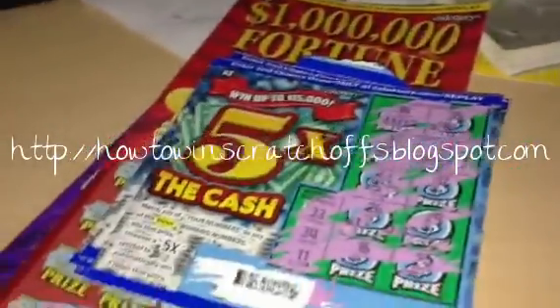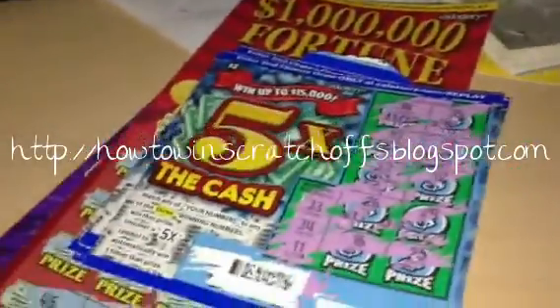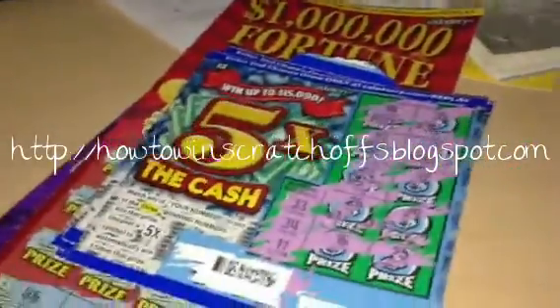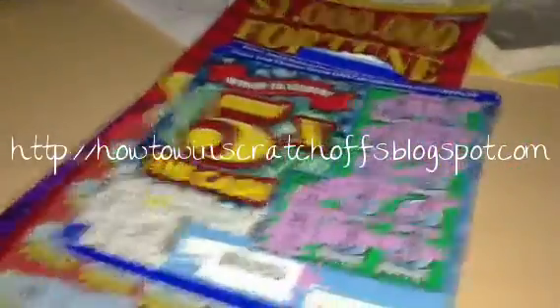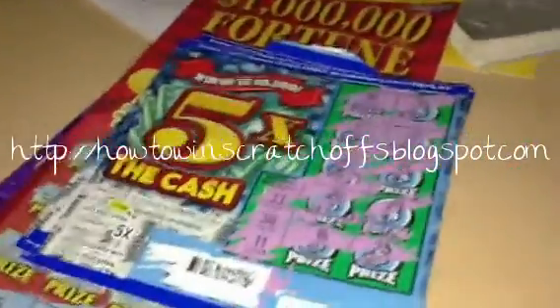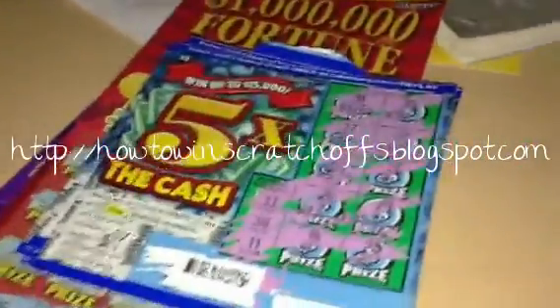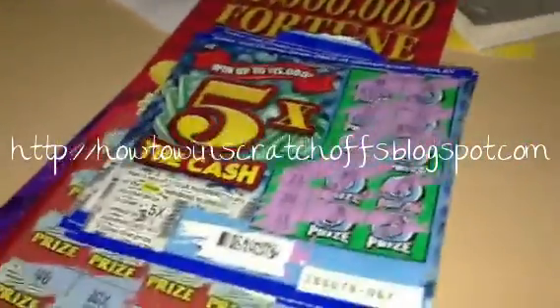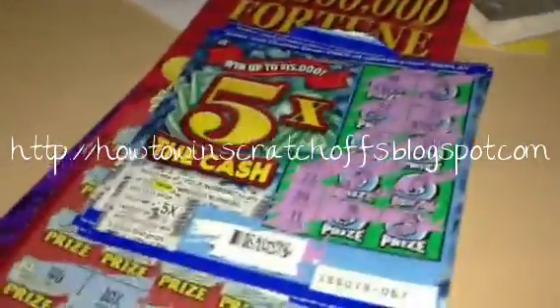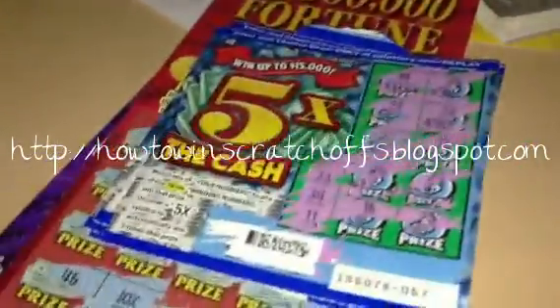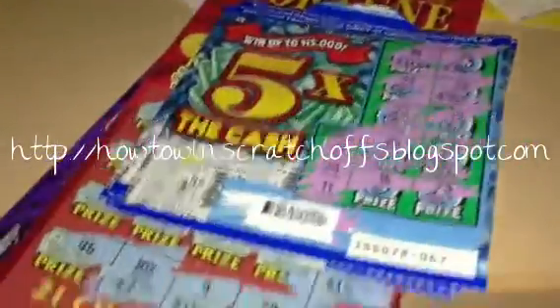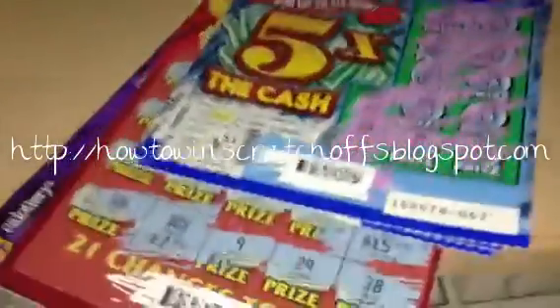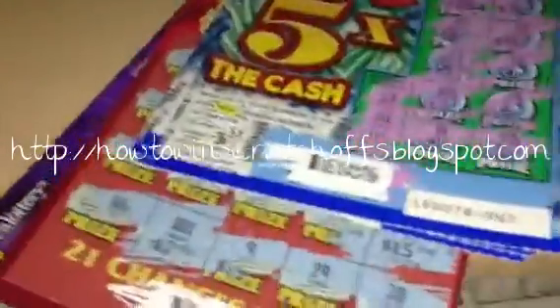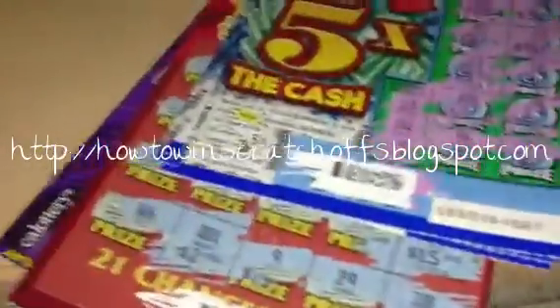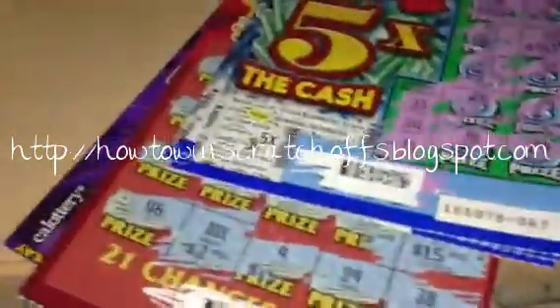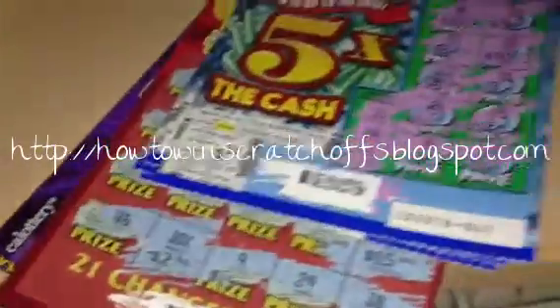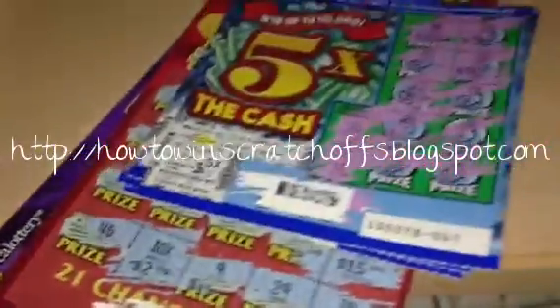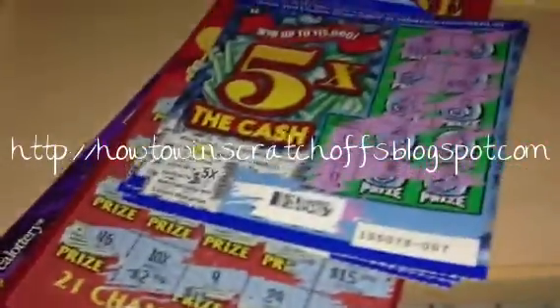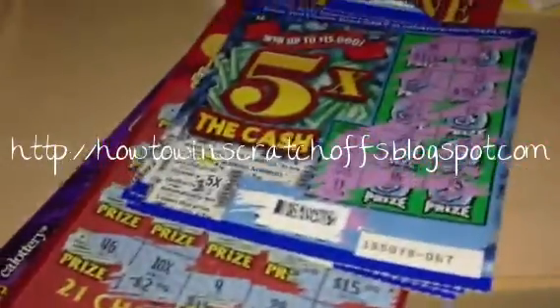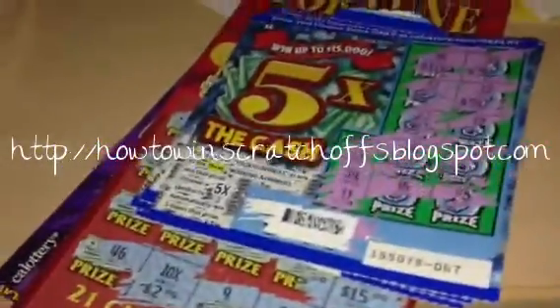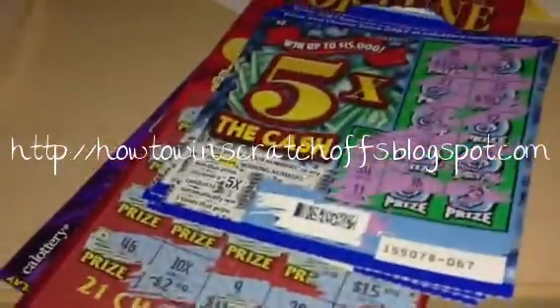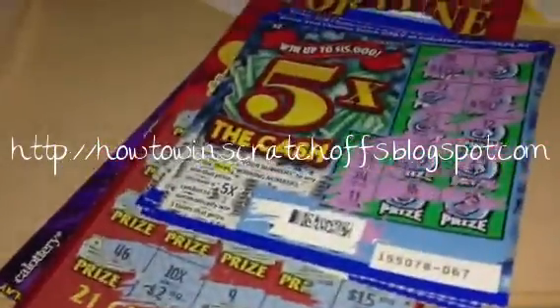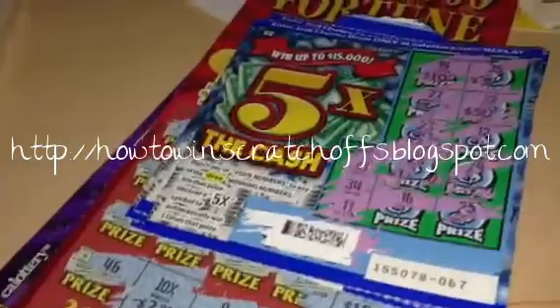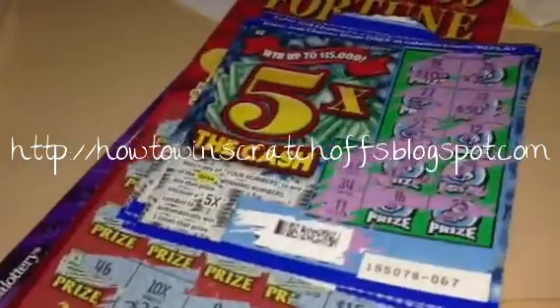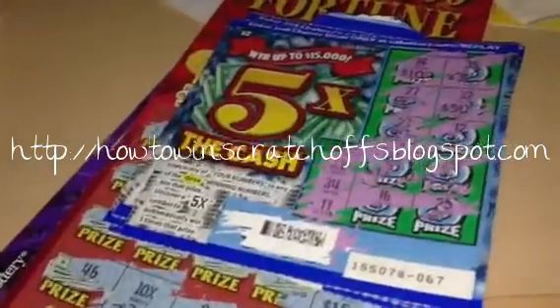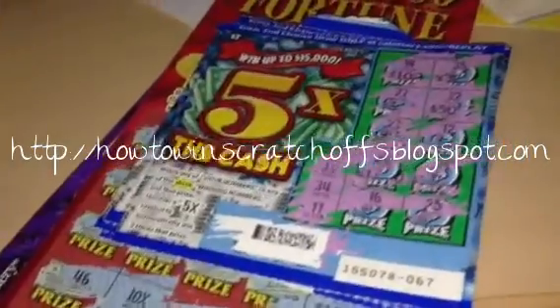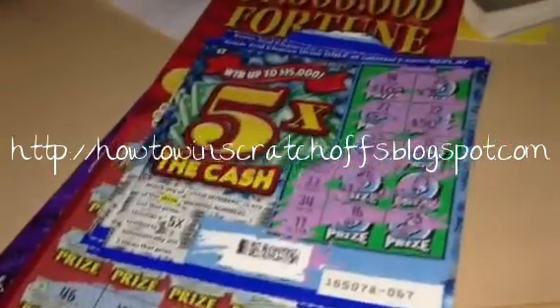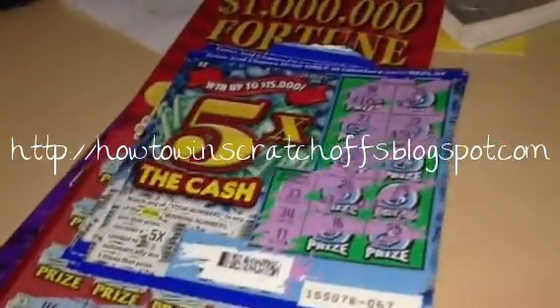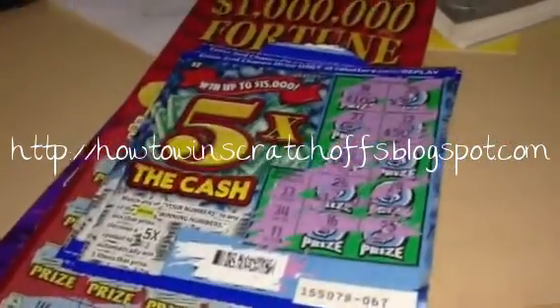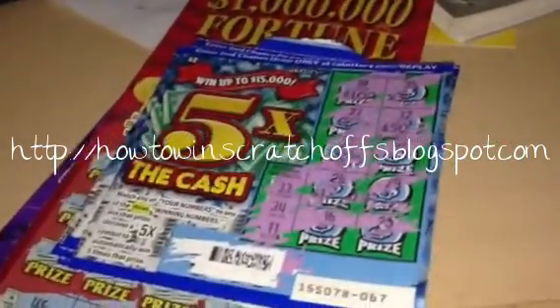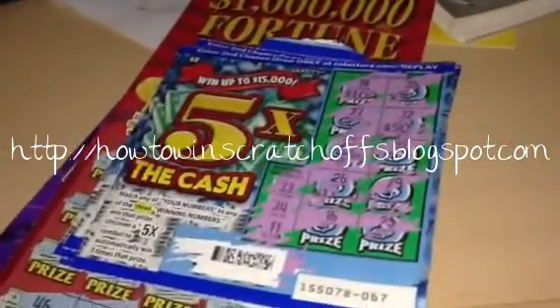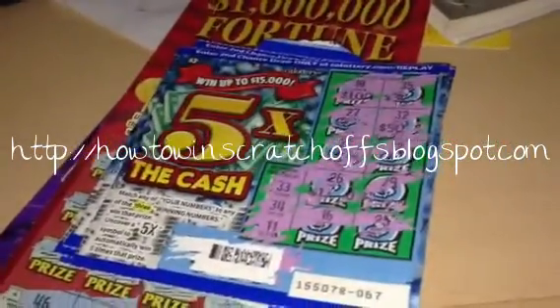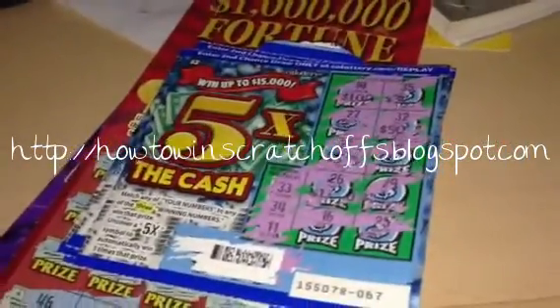Hey, how's it going? It's Shaw here. We're doing a scratch-off challenge and whatnot.